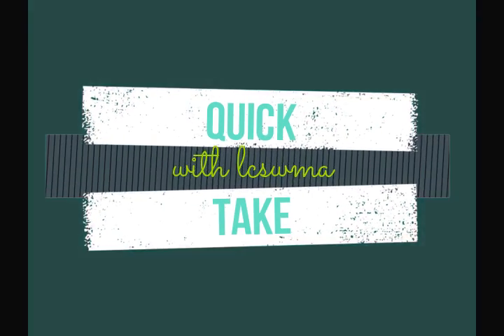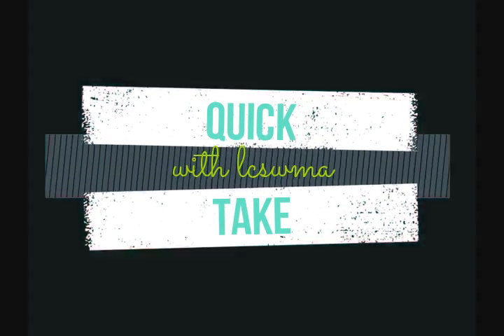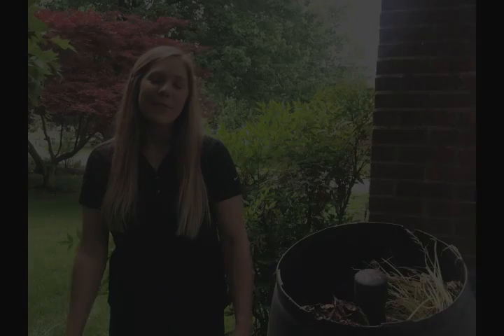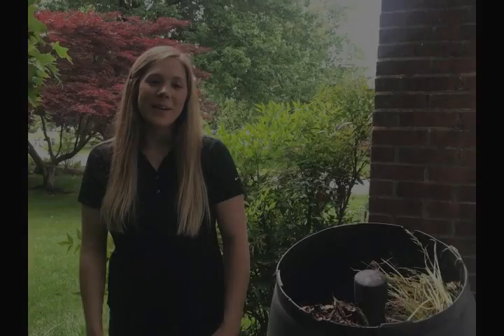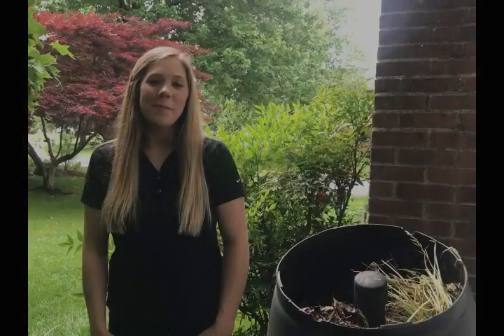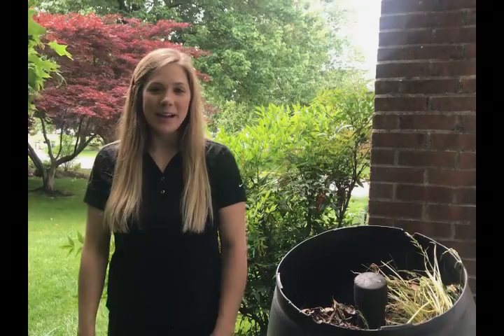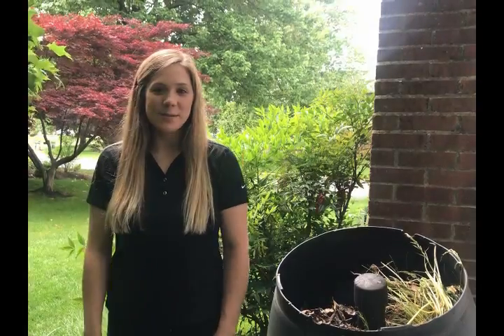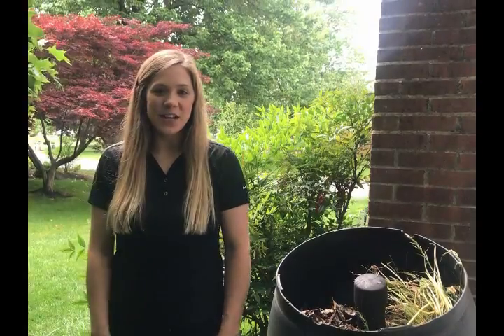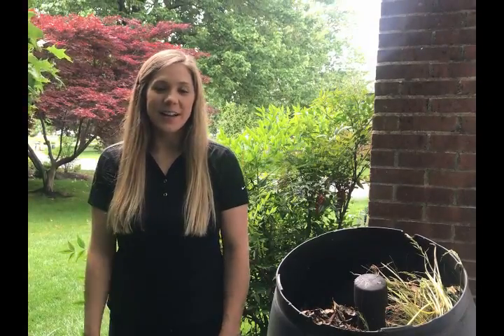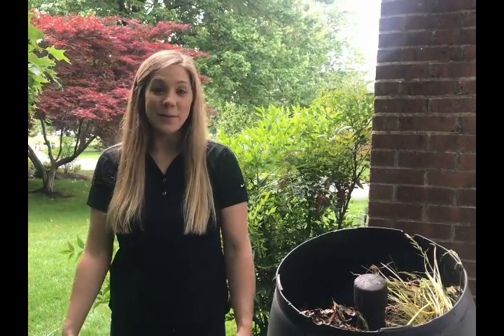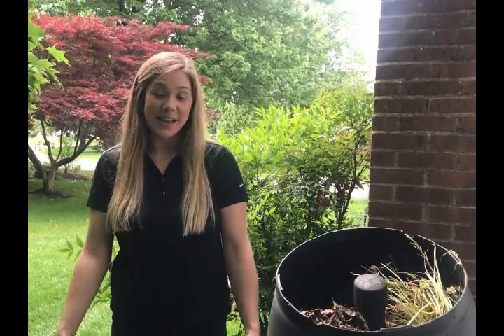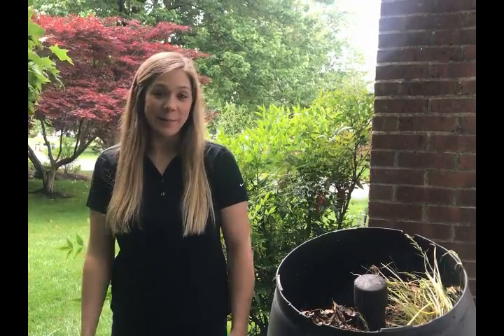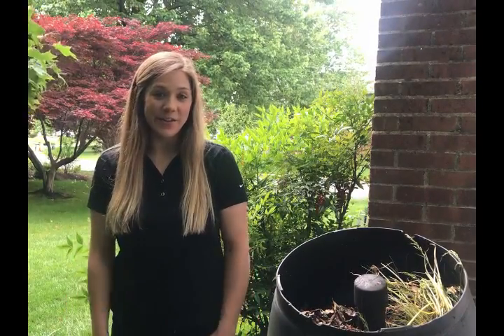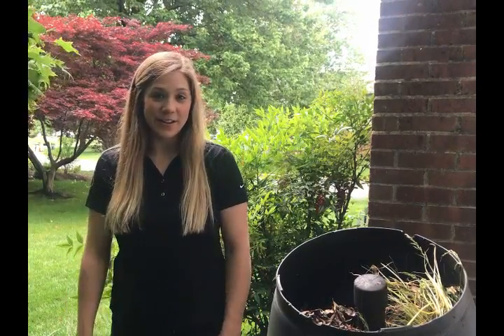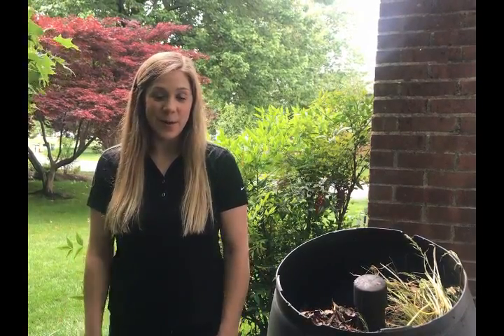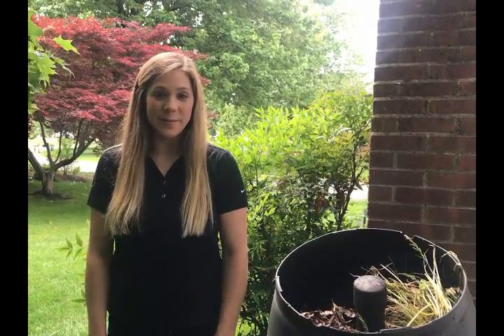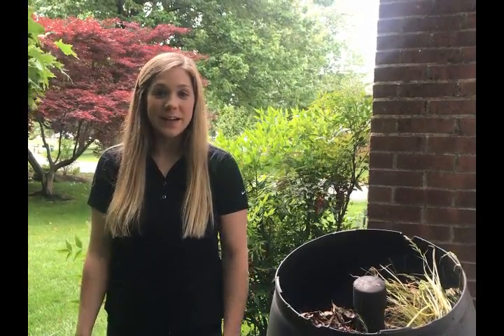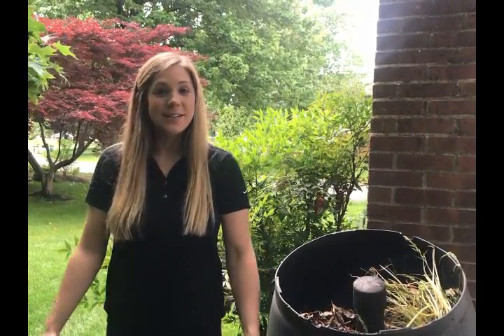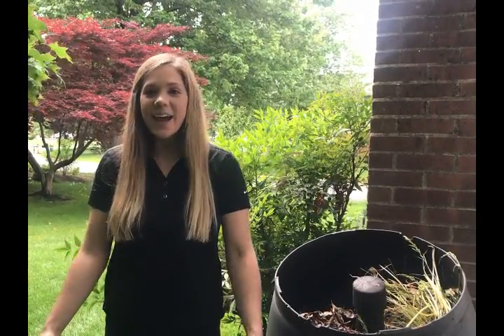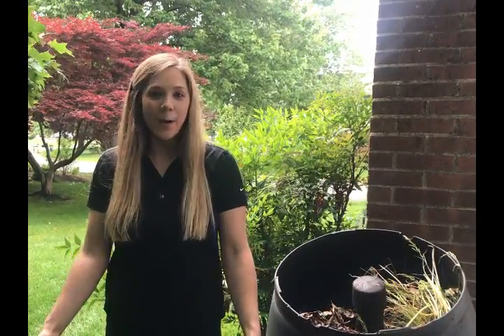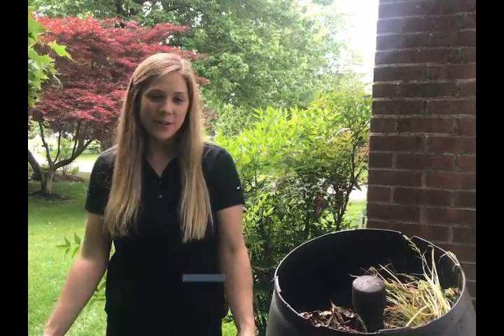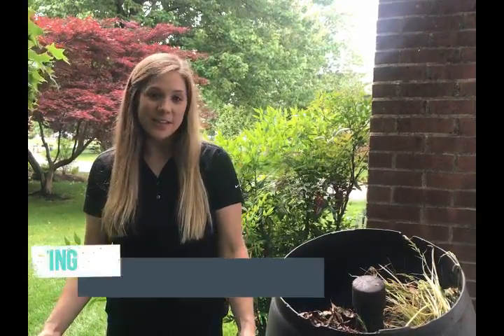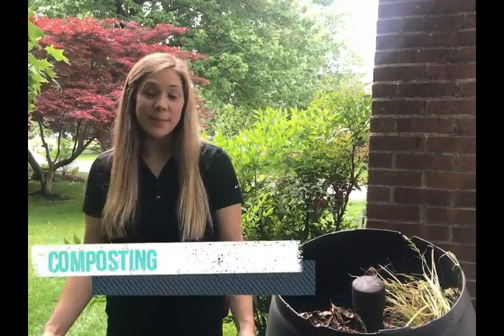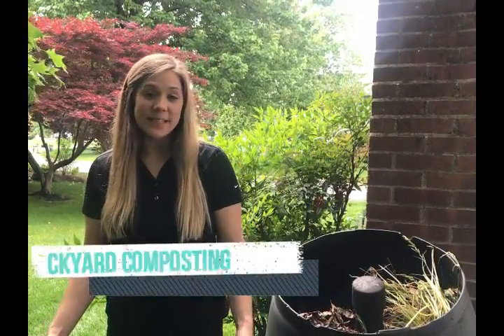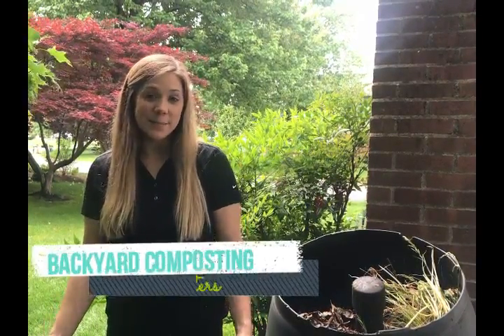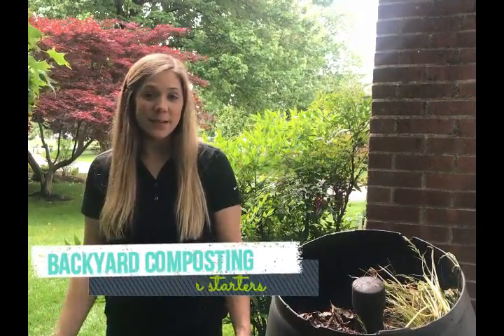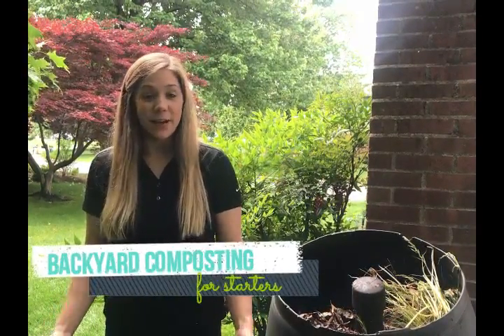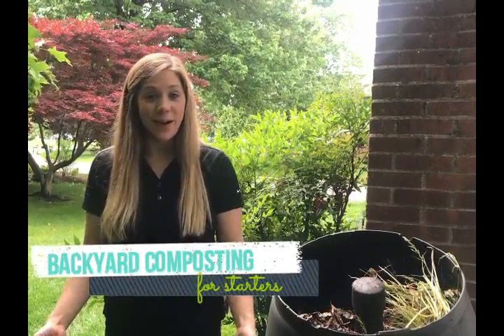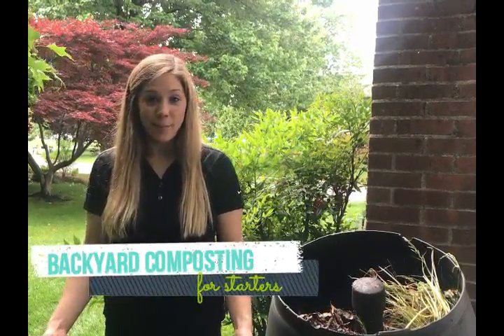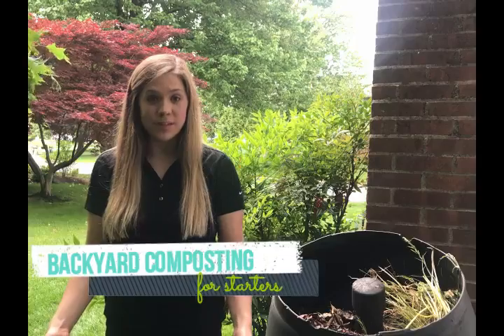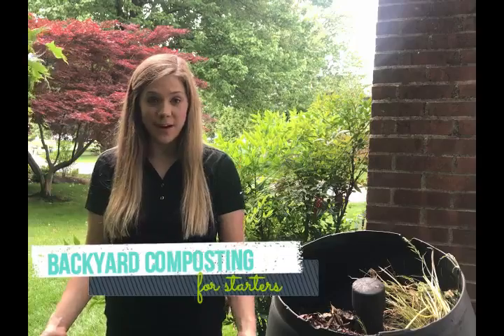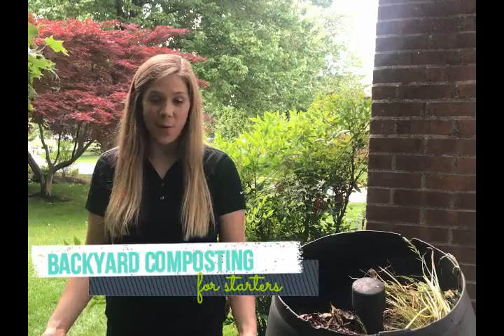Hi everyone, my name is Michelle and I'm the Recycling Manager at Wixwama. Today I want to show you some basic tips on how you can compost at home.